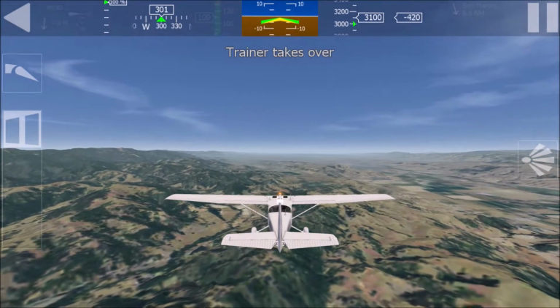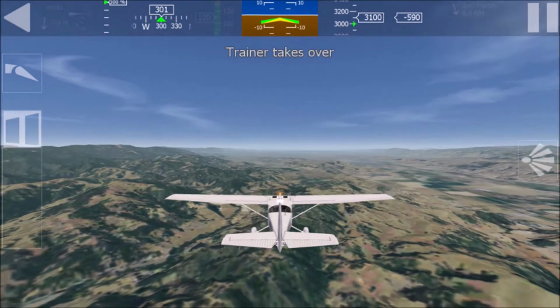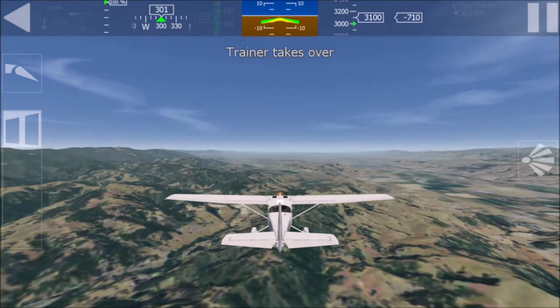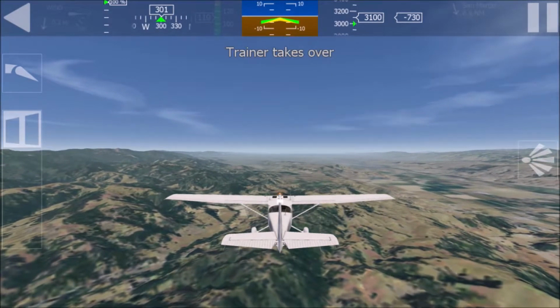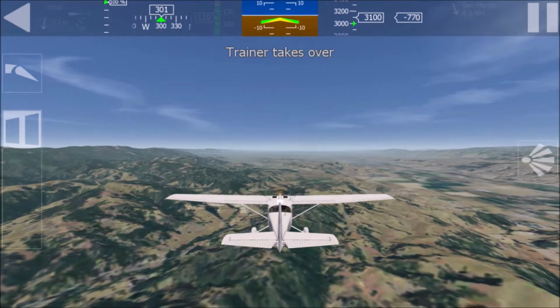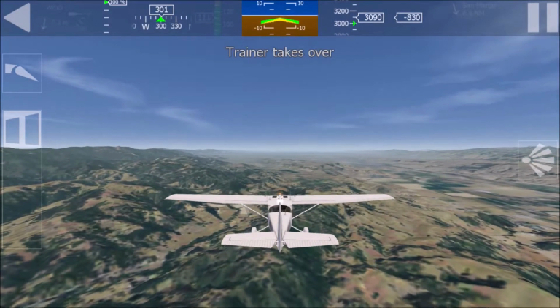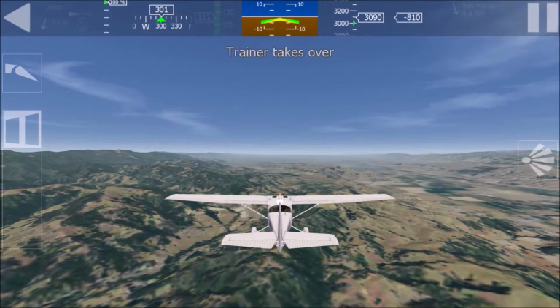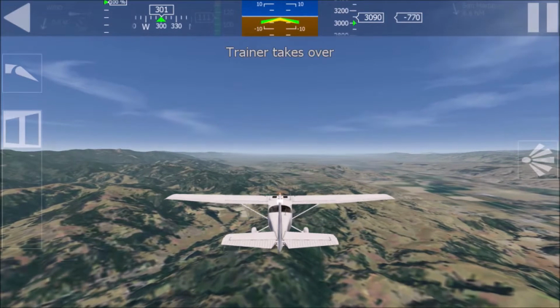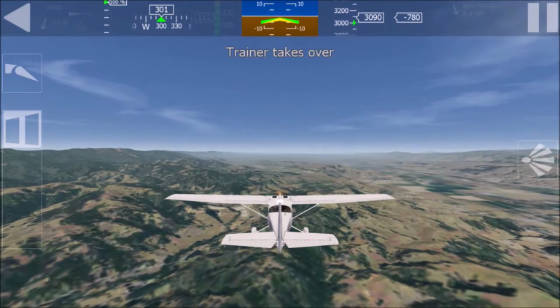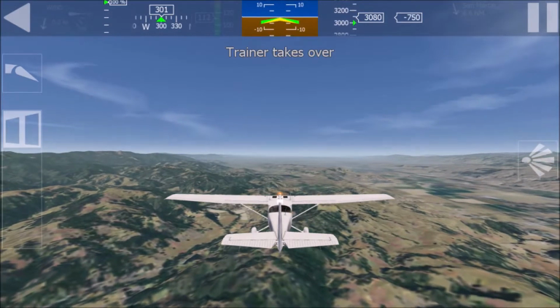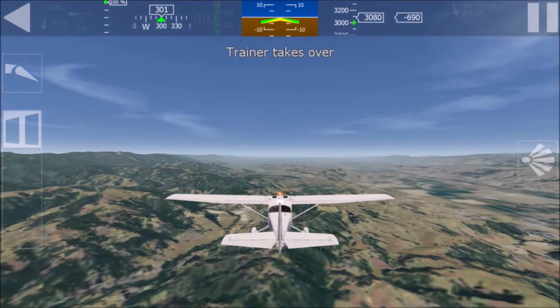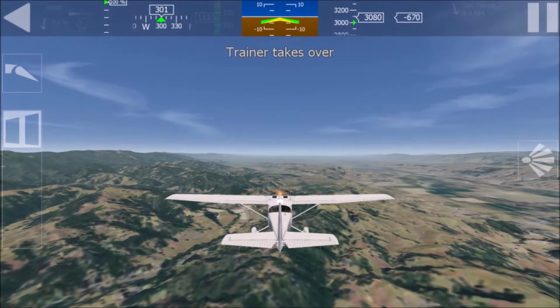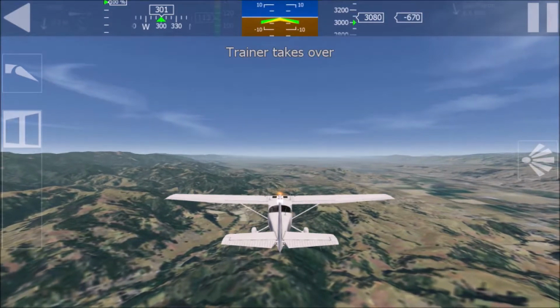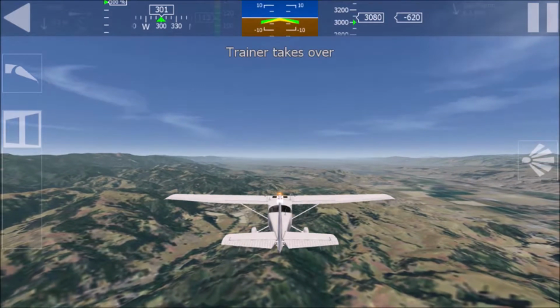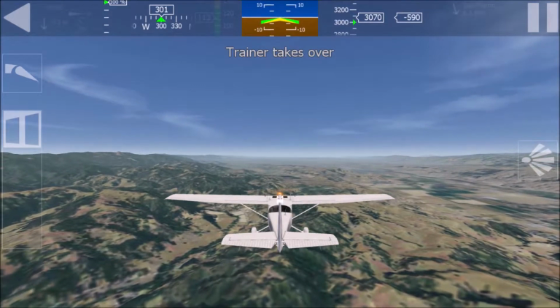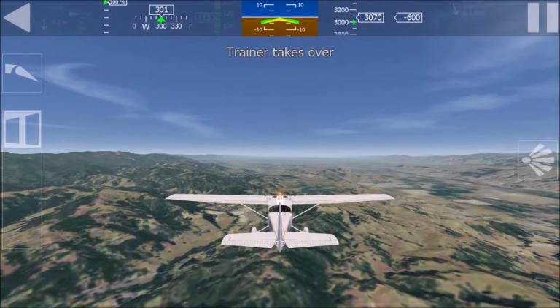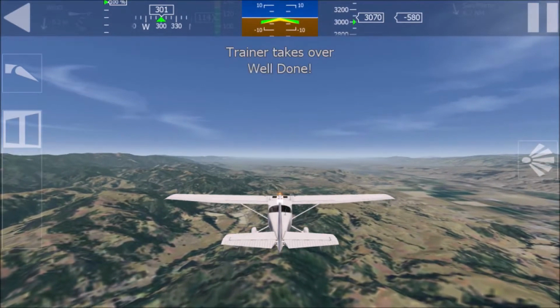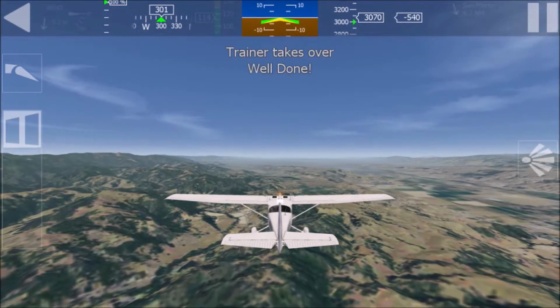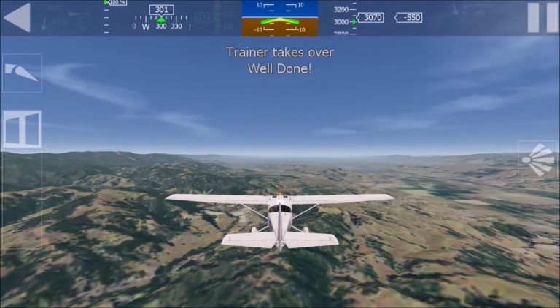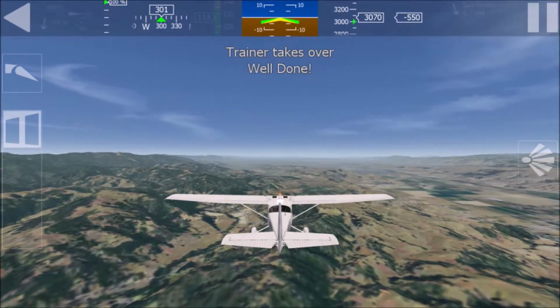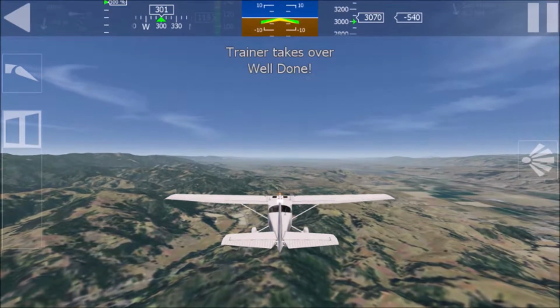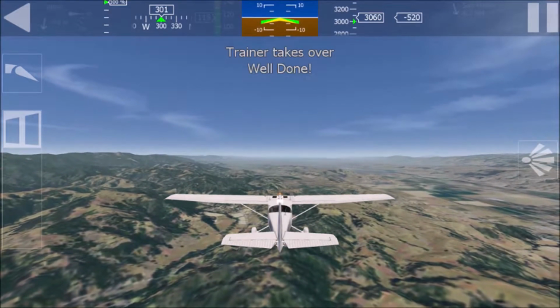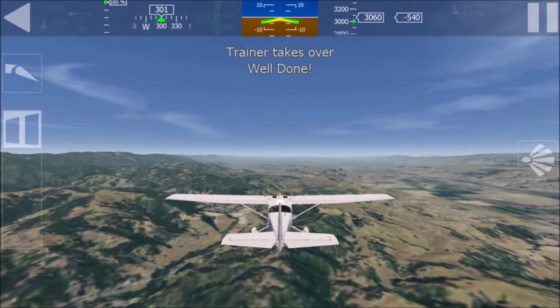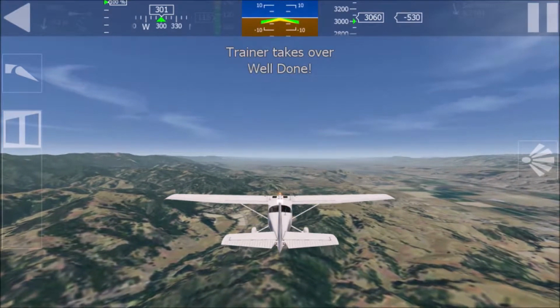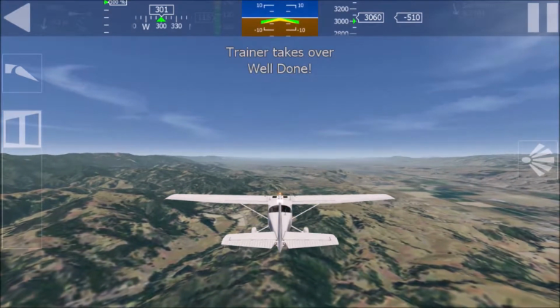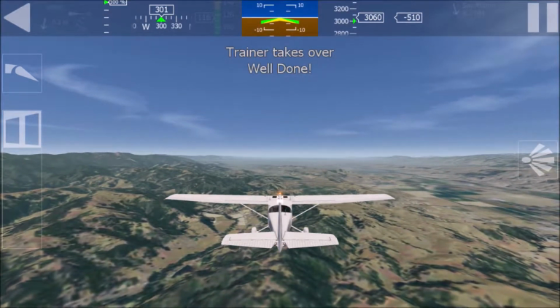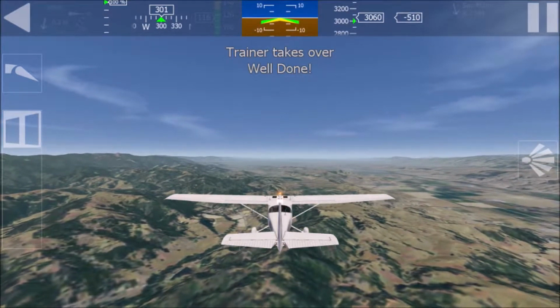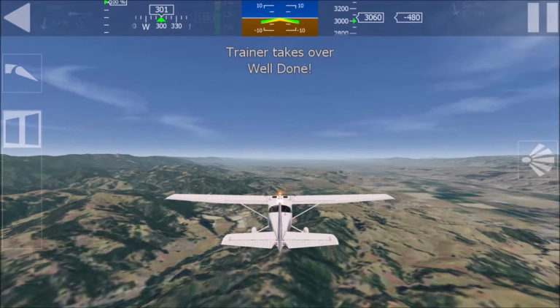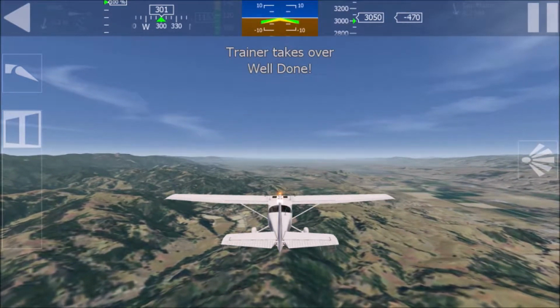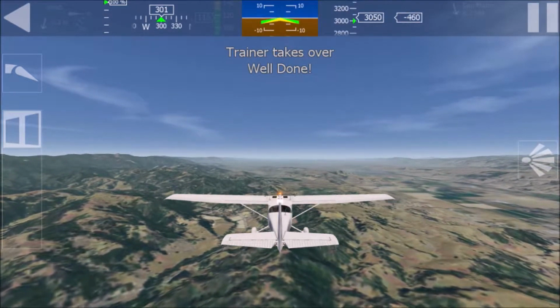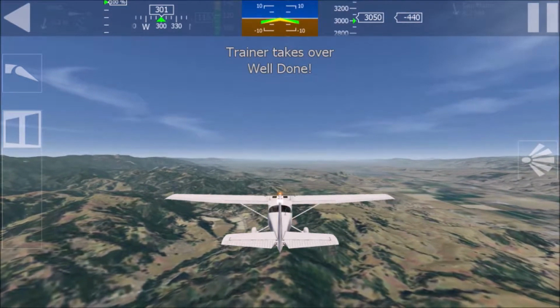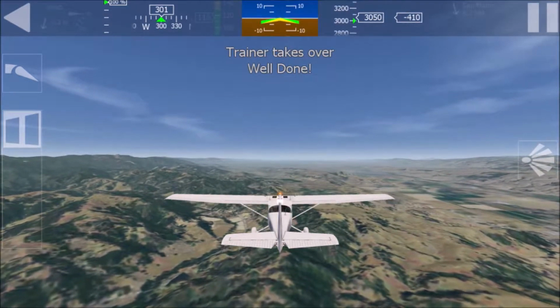I'm taking control. Try a little harder for three stars.